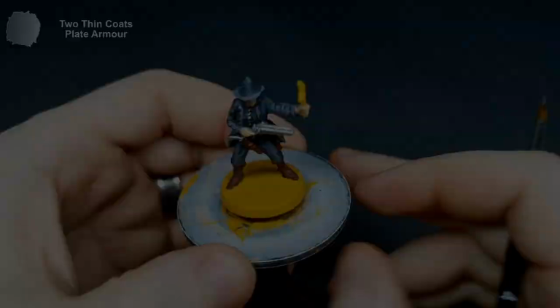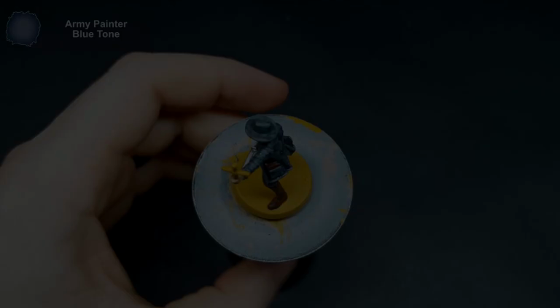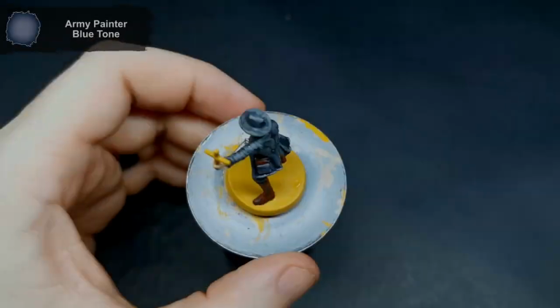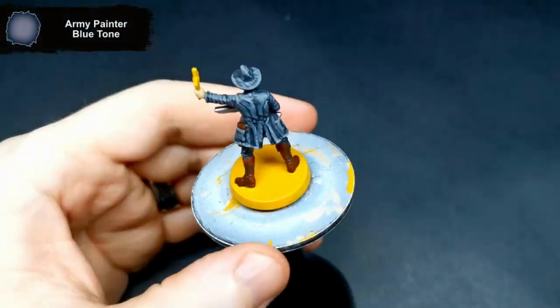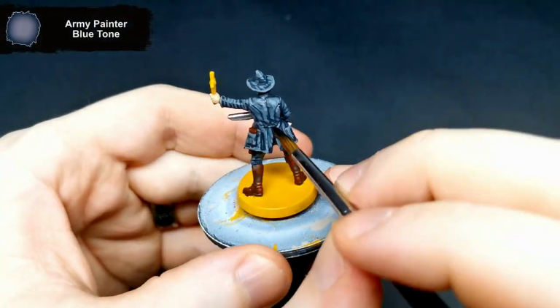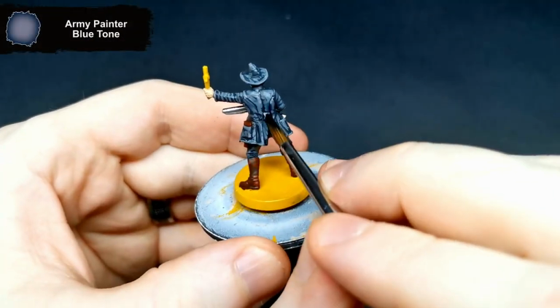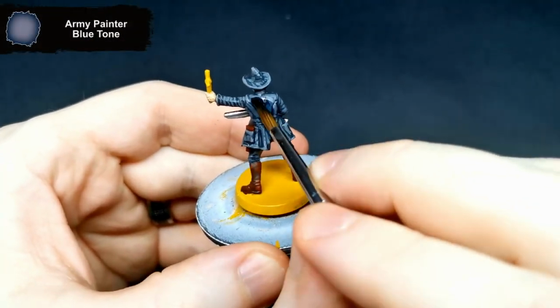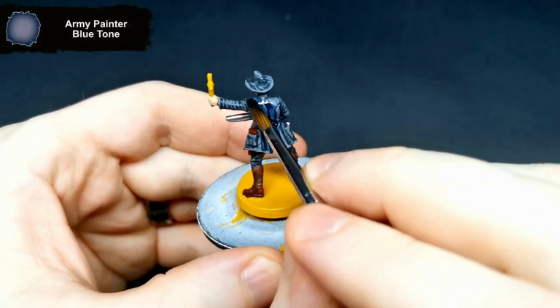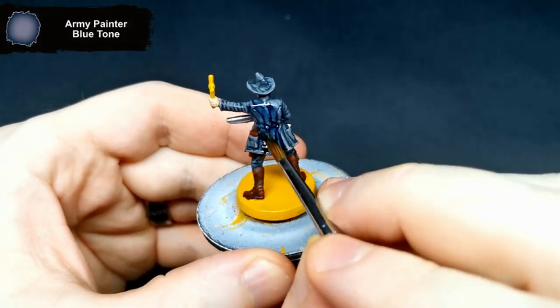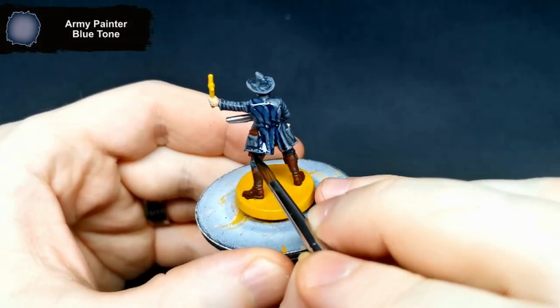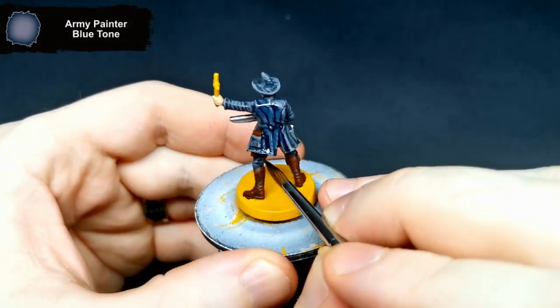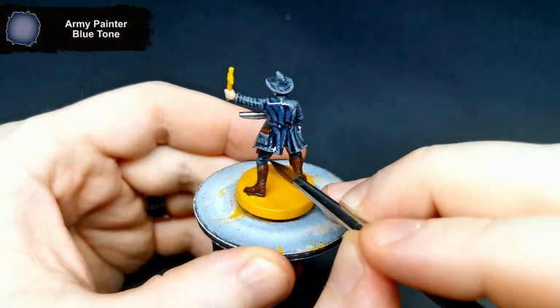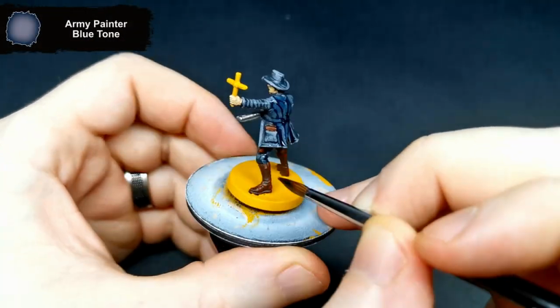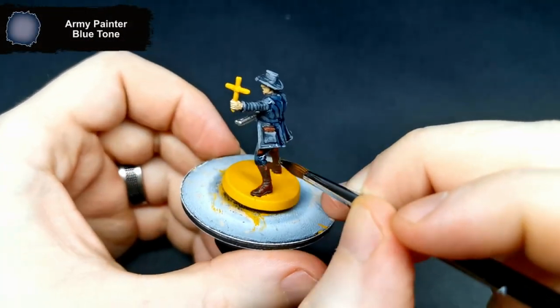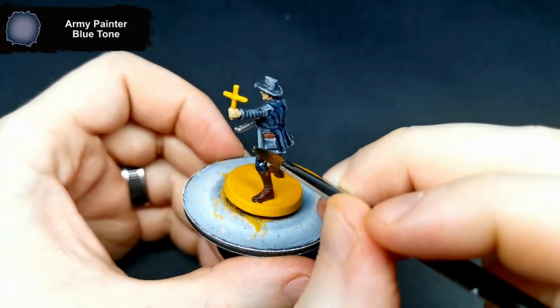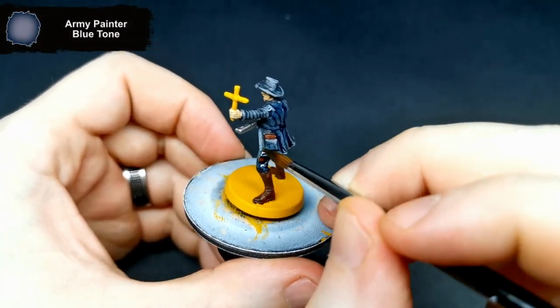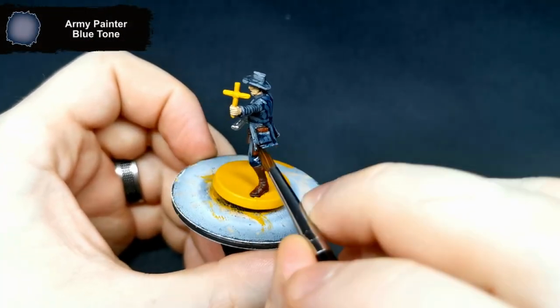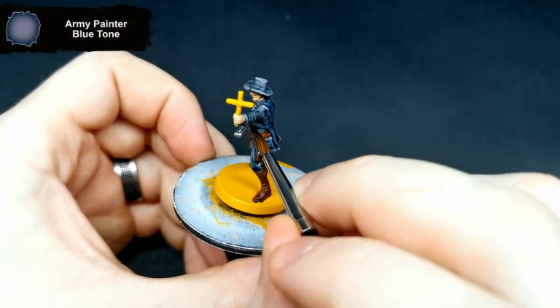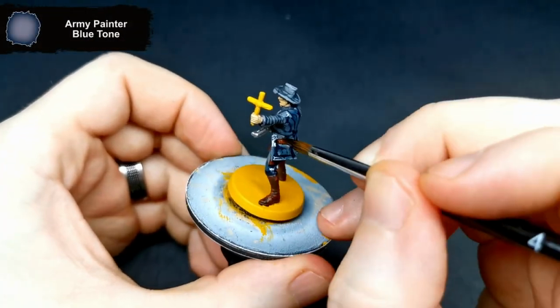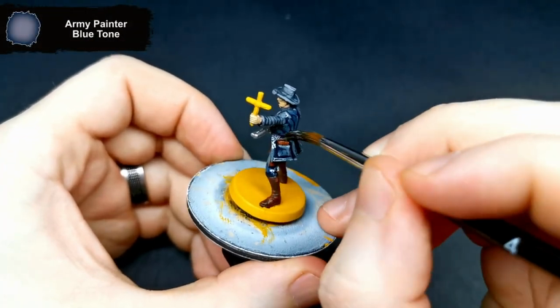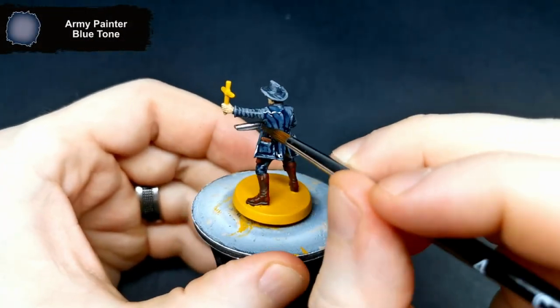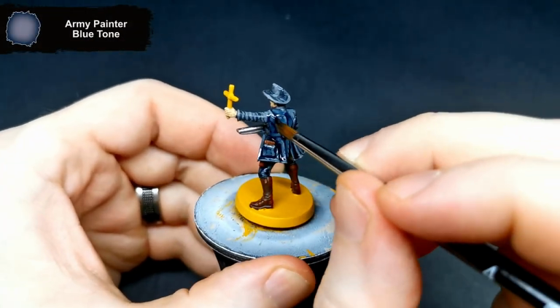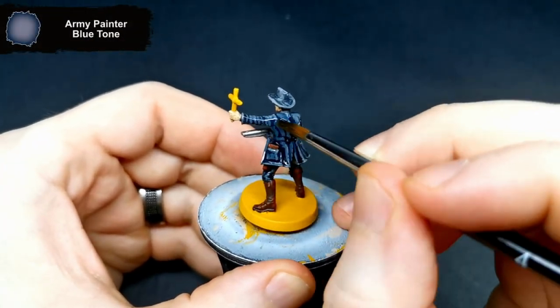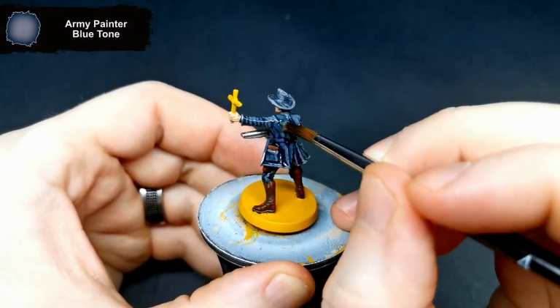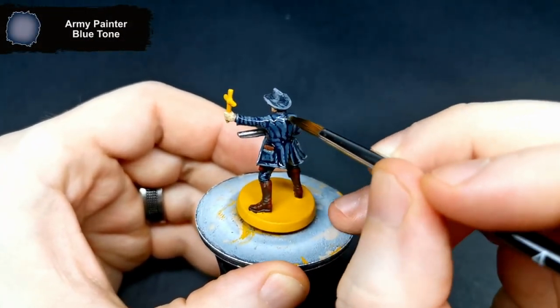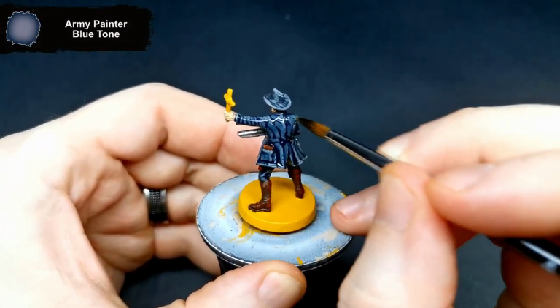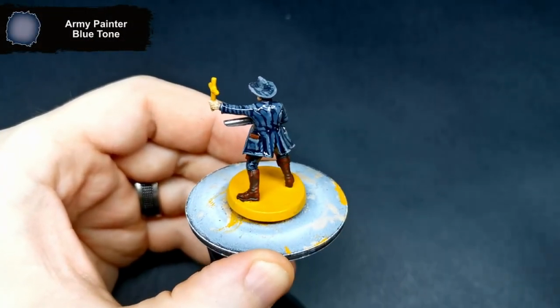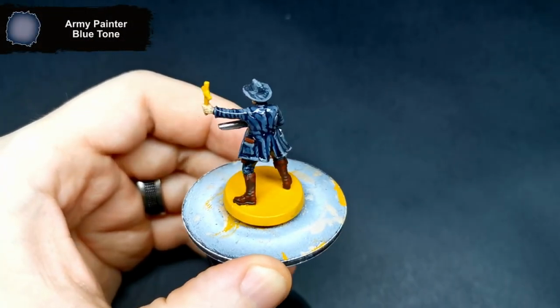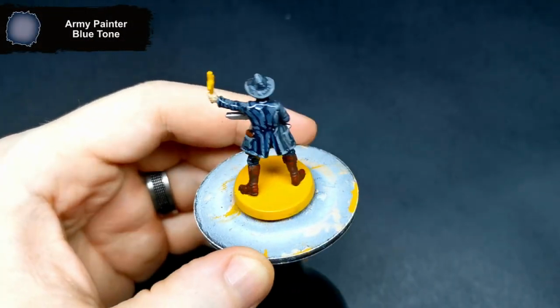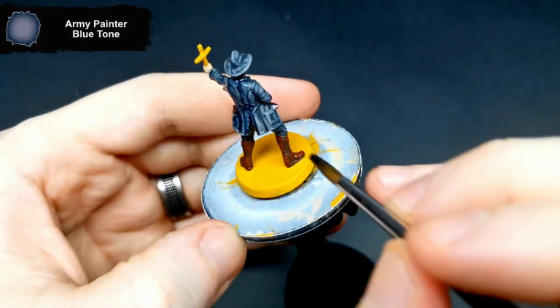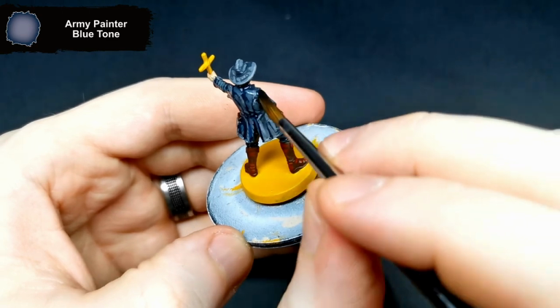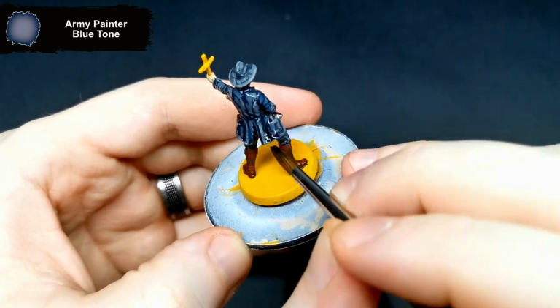His clothing has a blue tint in the artwork, so I gave it a wash with Blue Tone Wash just to add that.